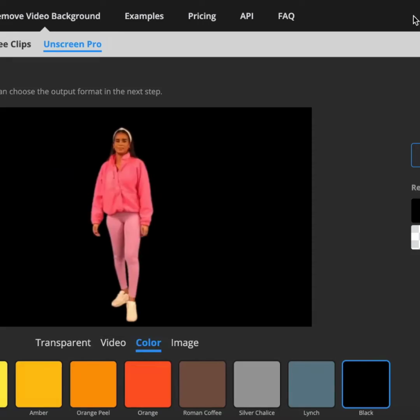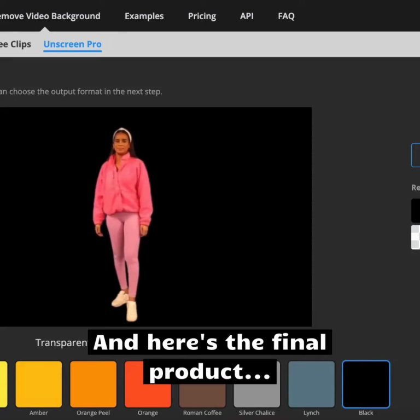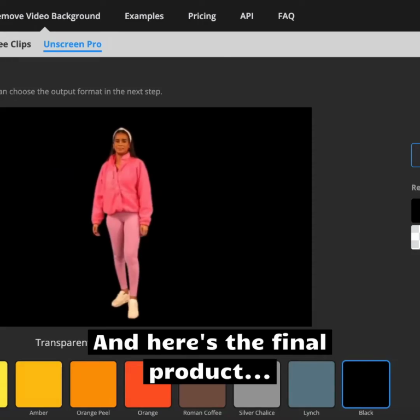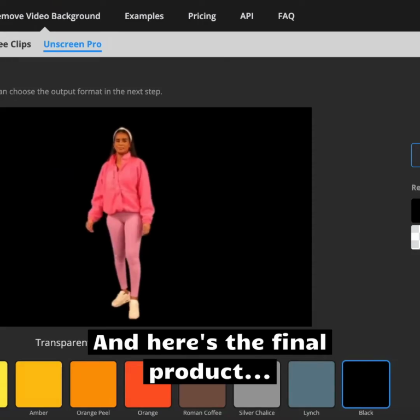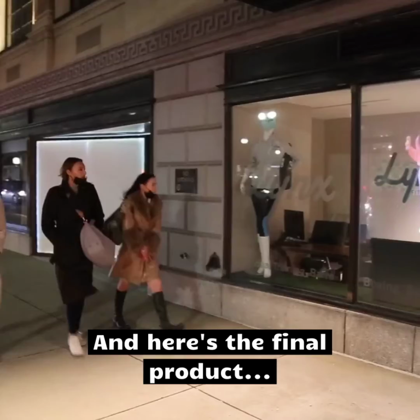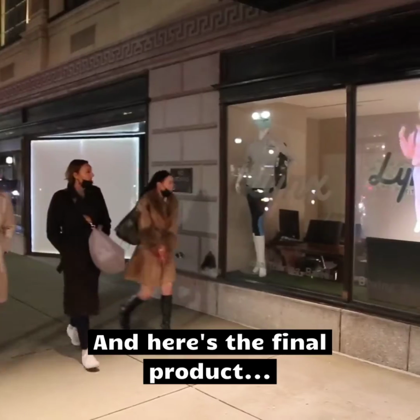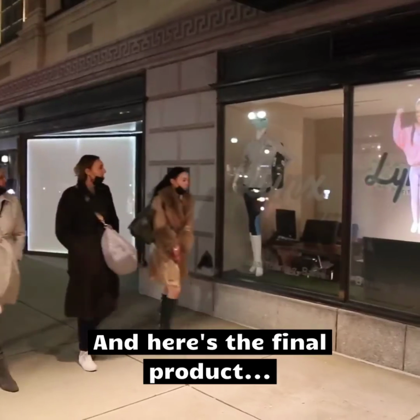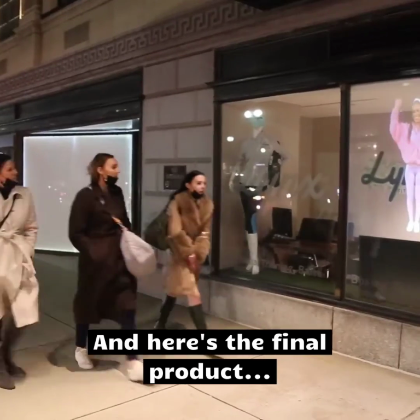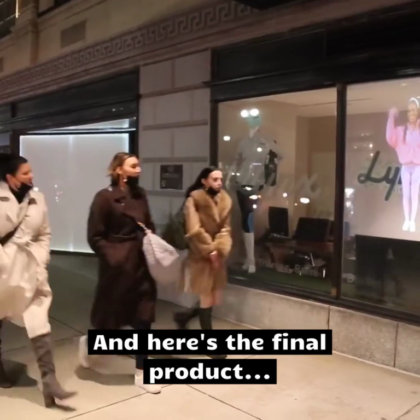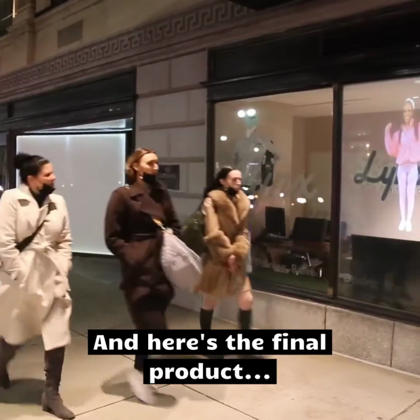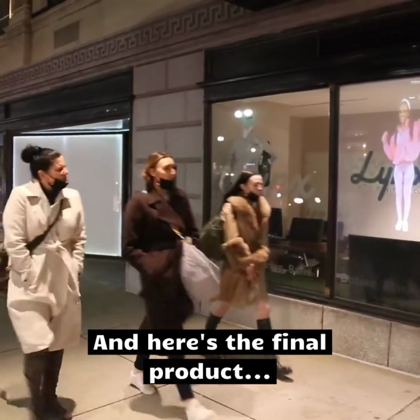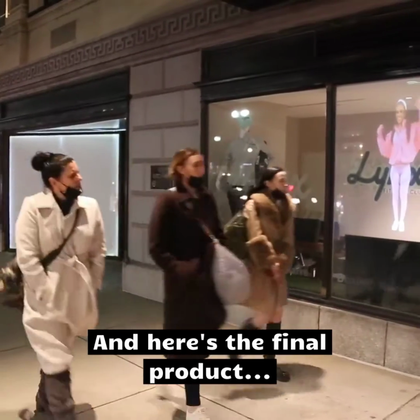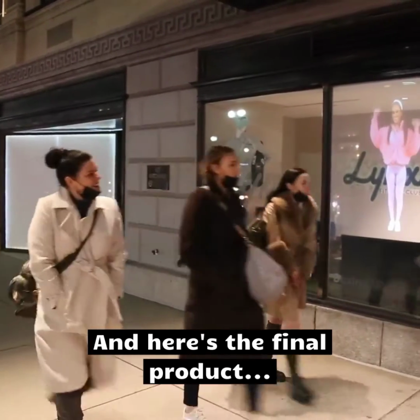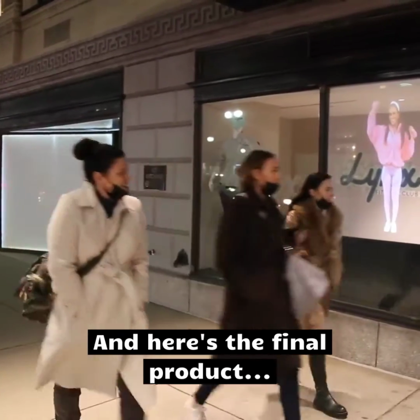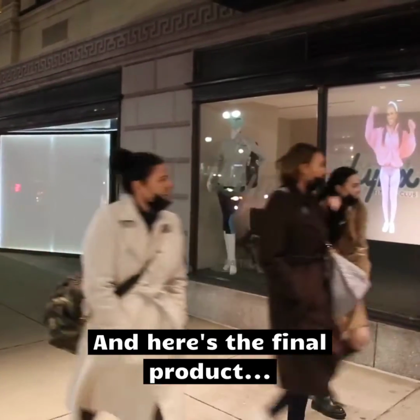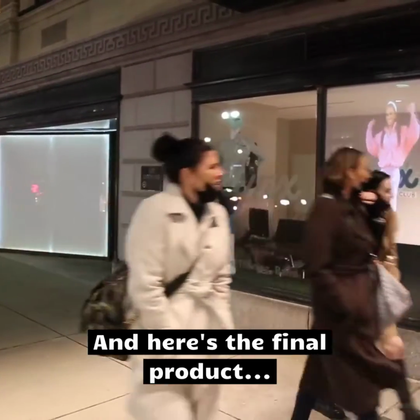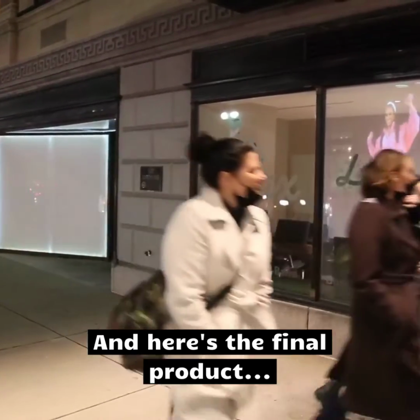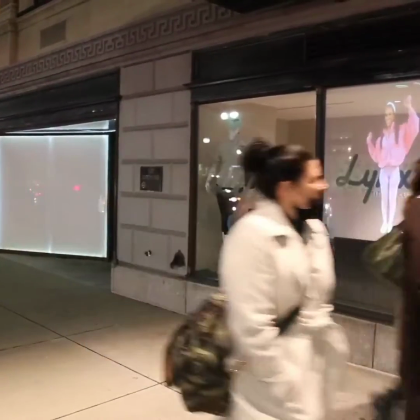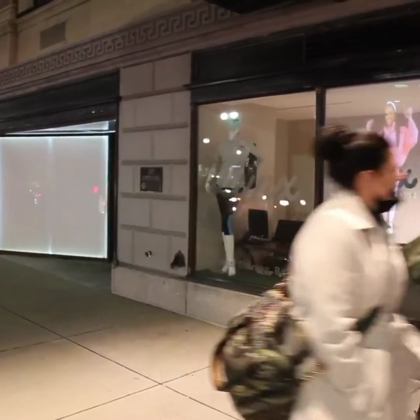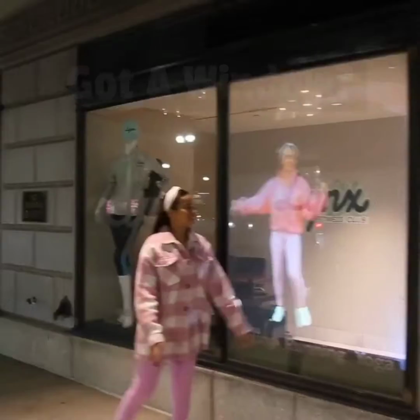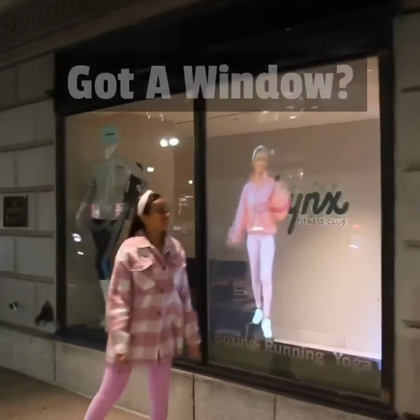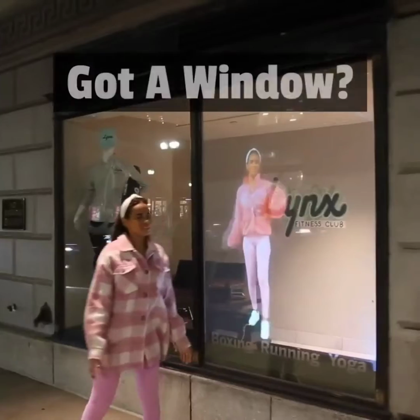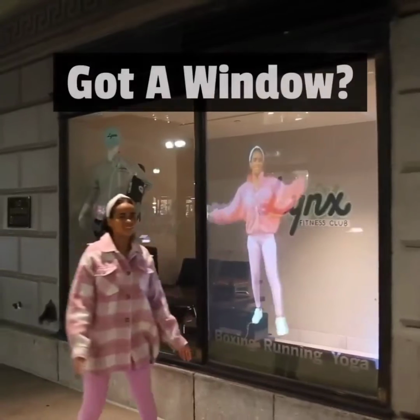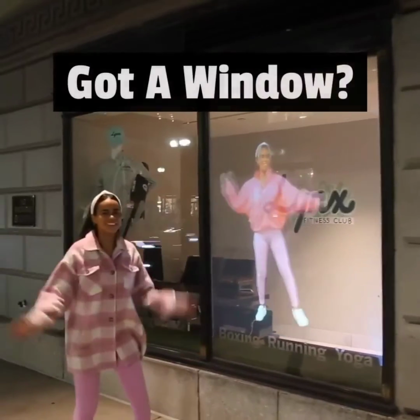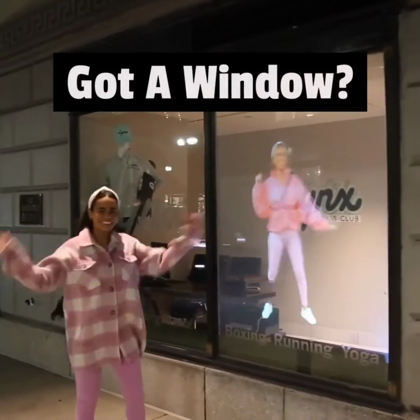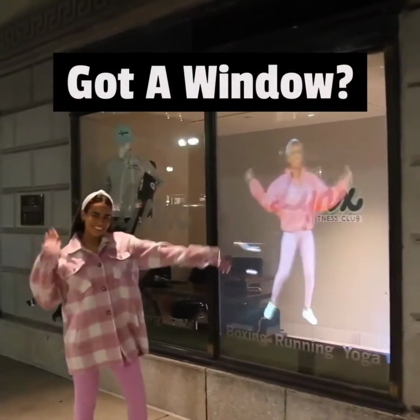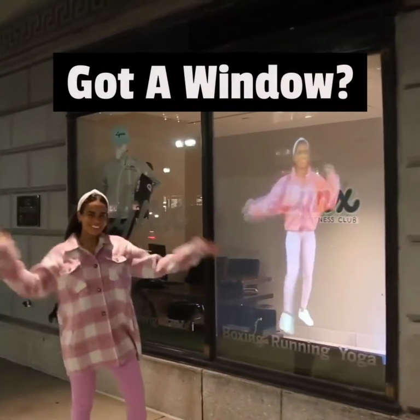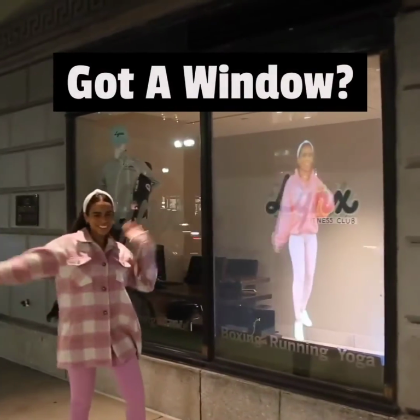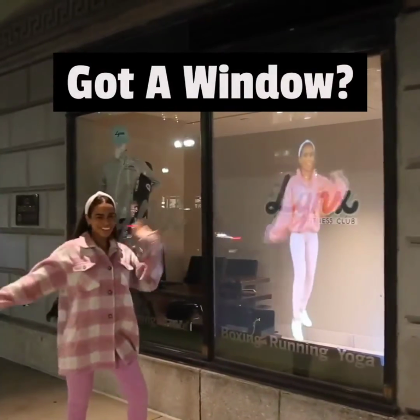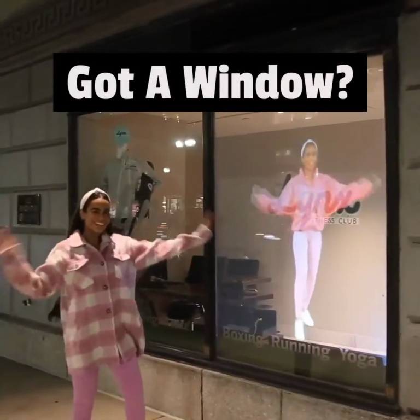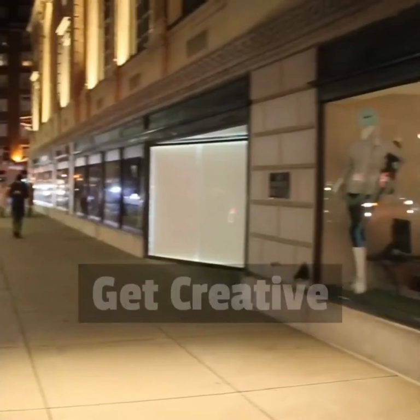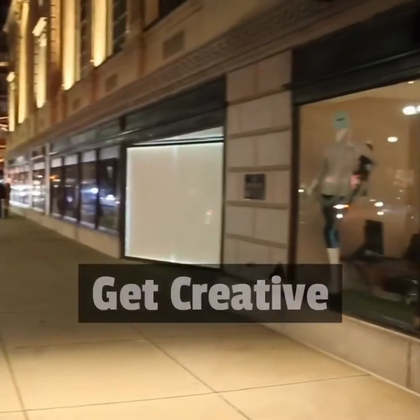Hopefully, this inspires you to get more creative with your storefront, office windows, and event spaces. Check out the final product here.